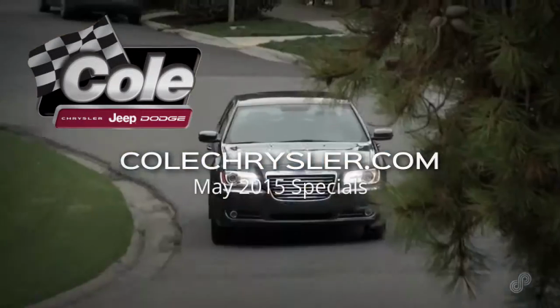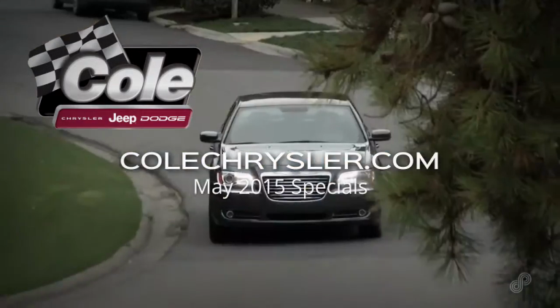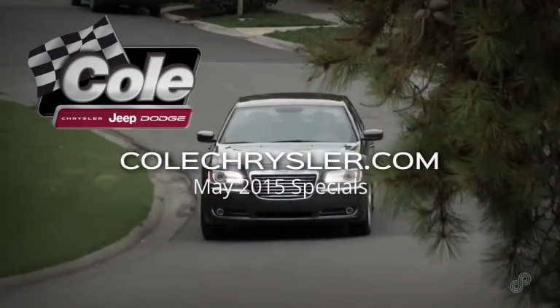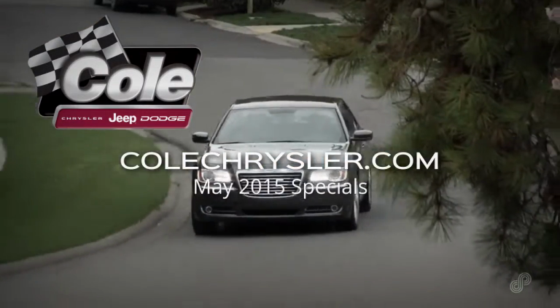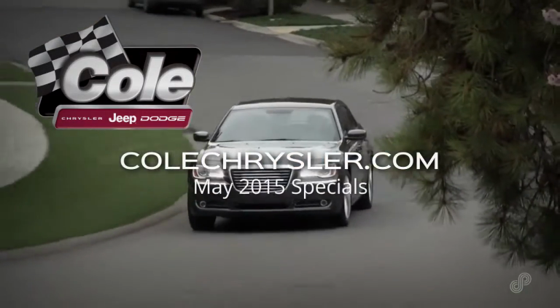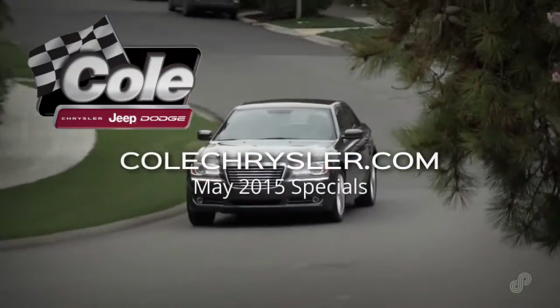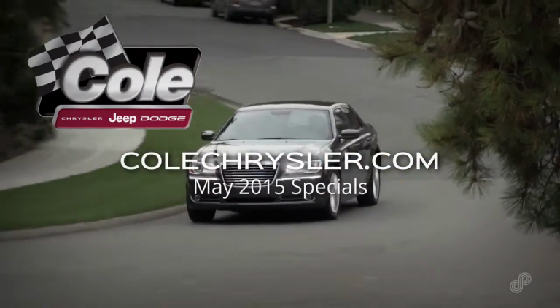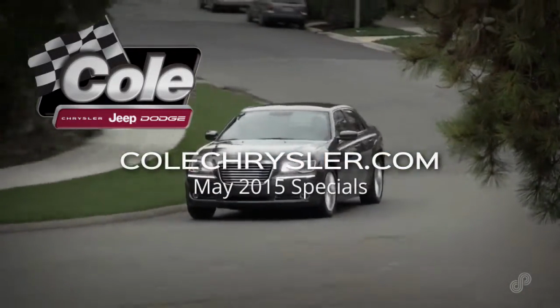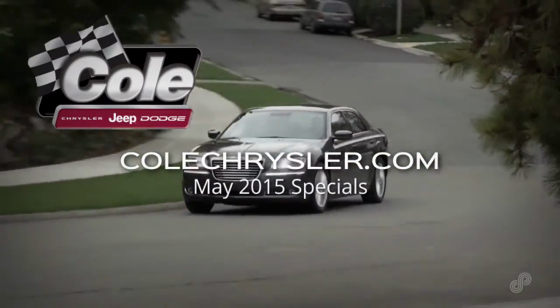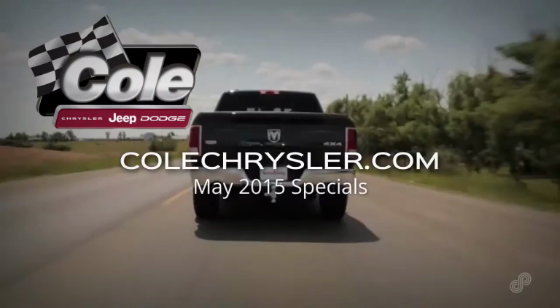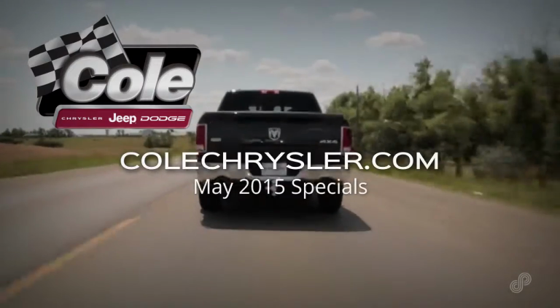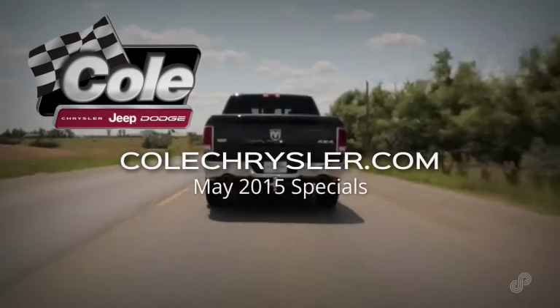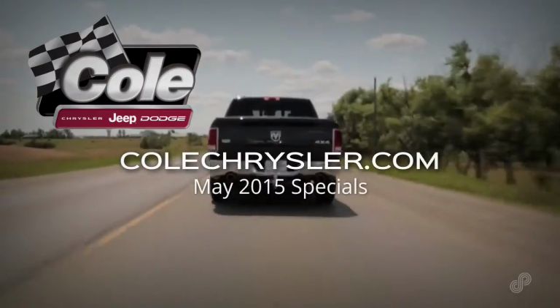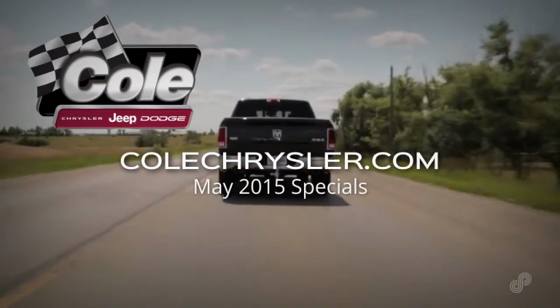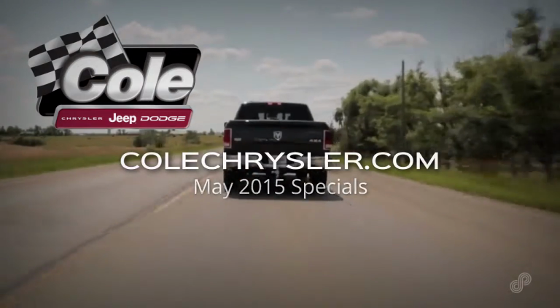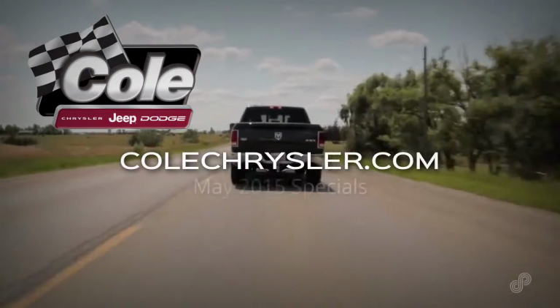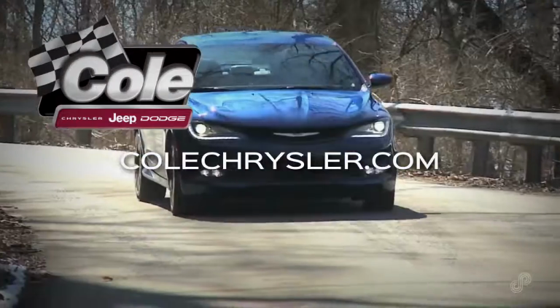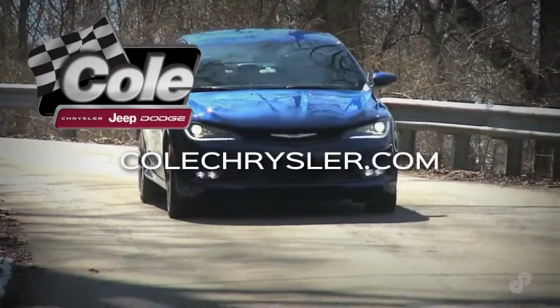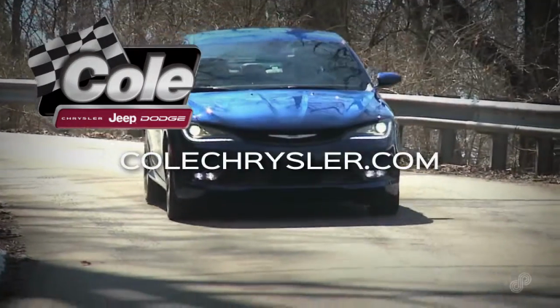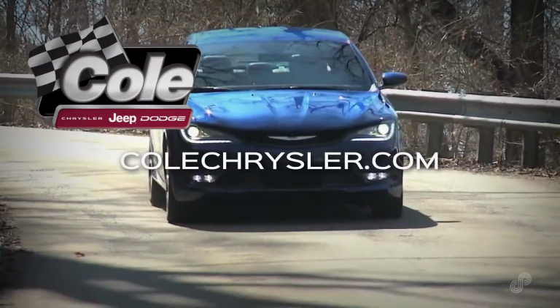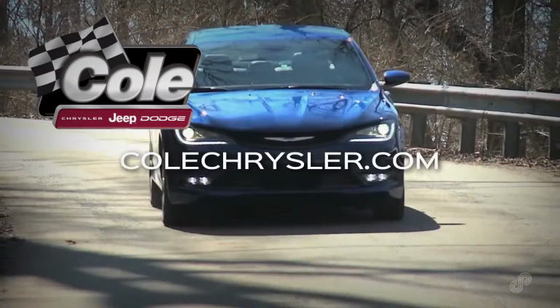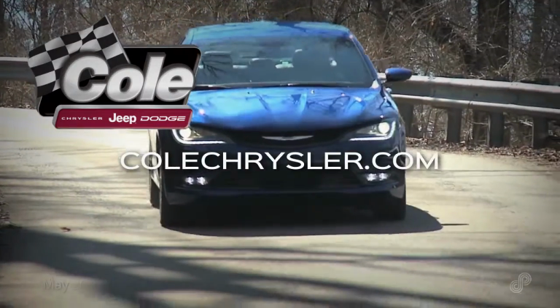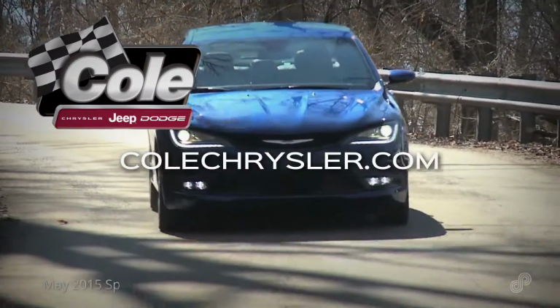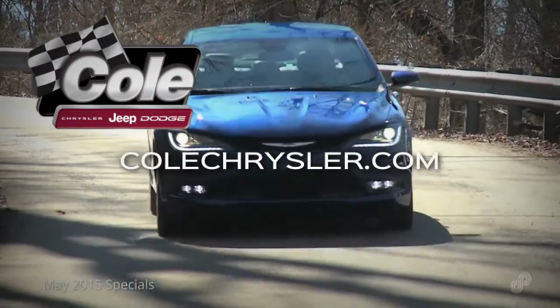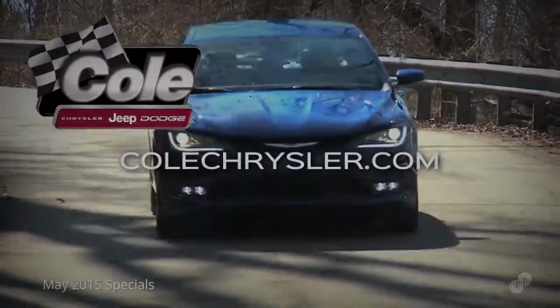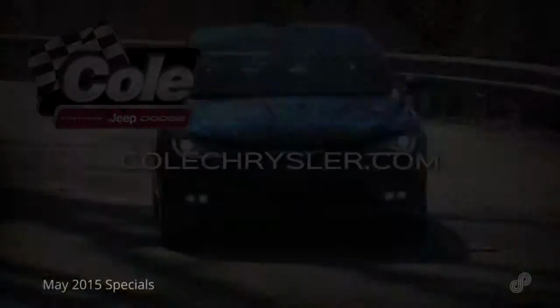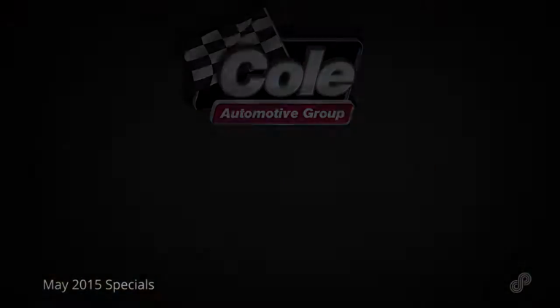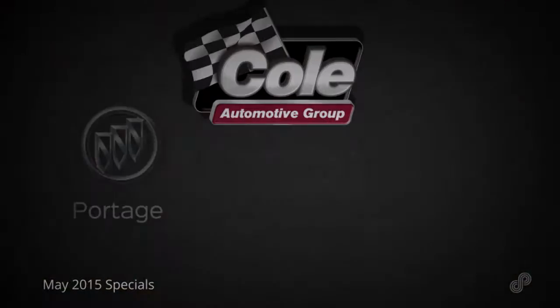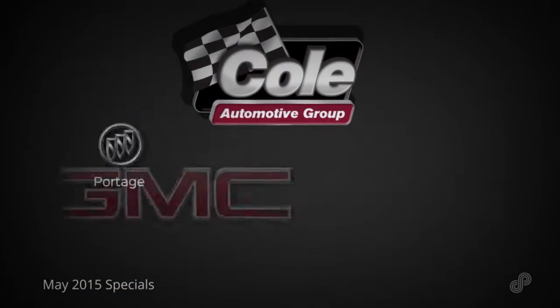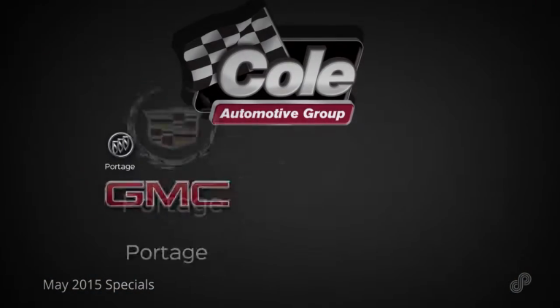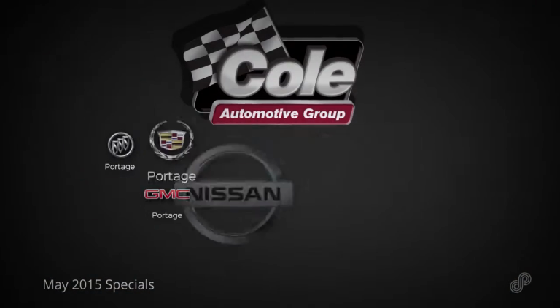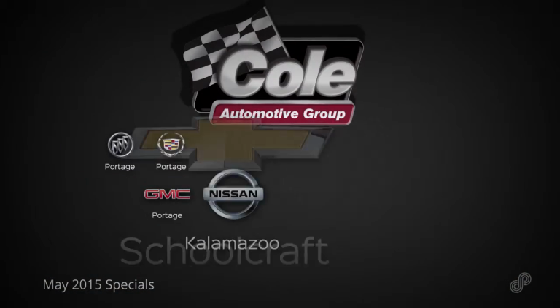There's no better time than now to get into a new Chrysler, Jeep, Dodge, or Ram. Everything you want, Kohl's got it.